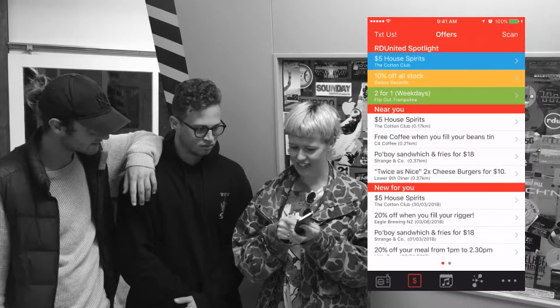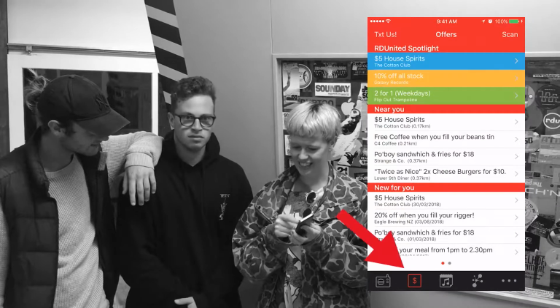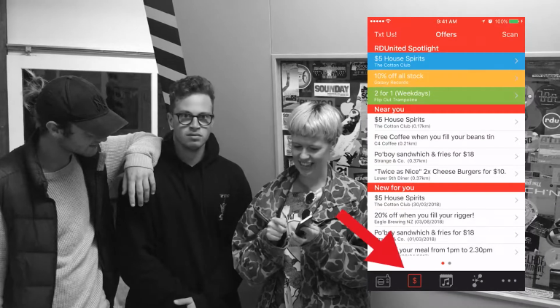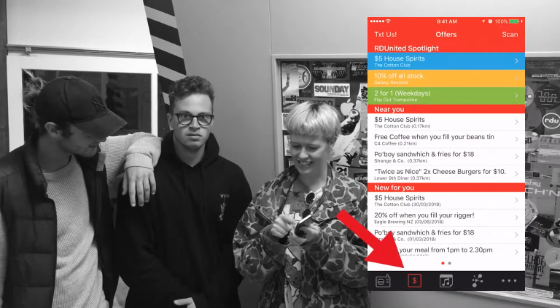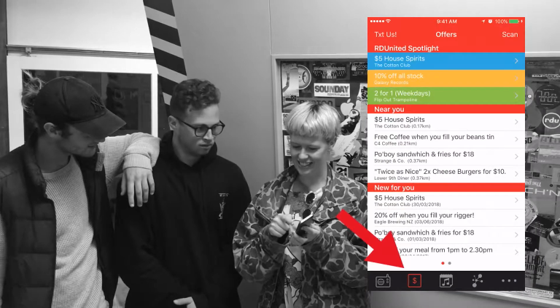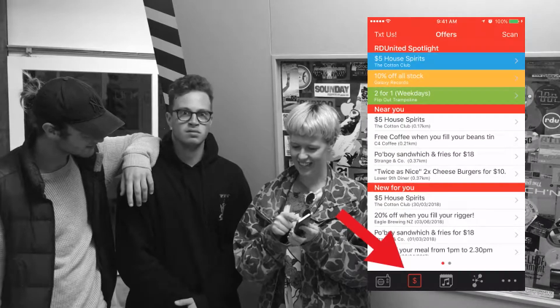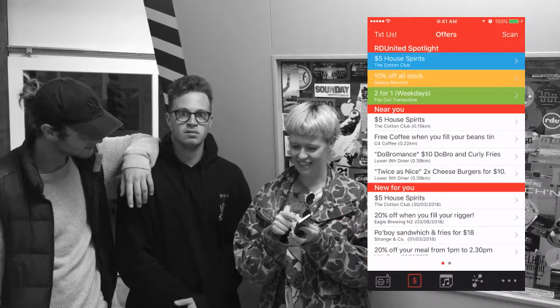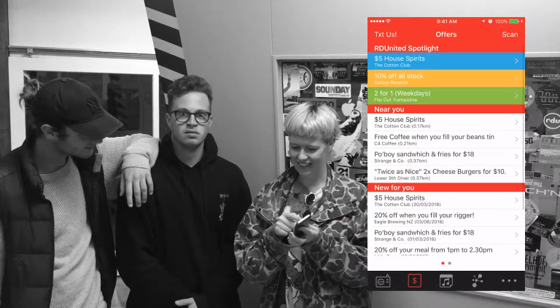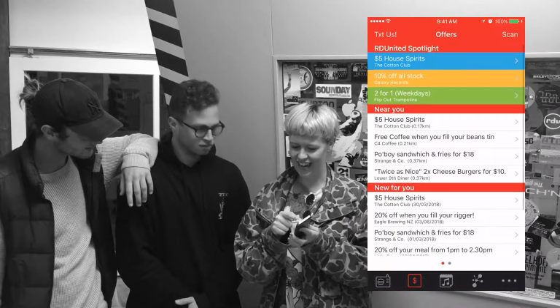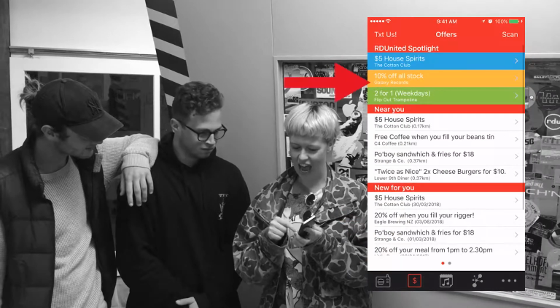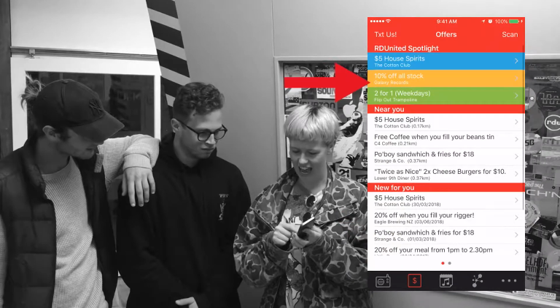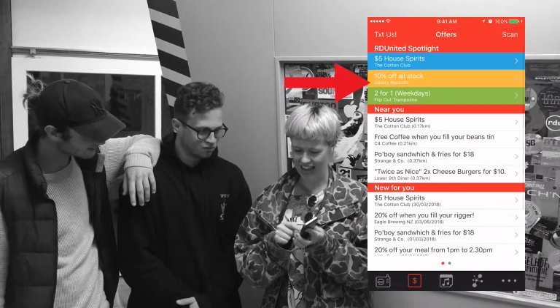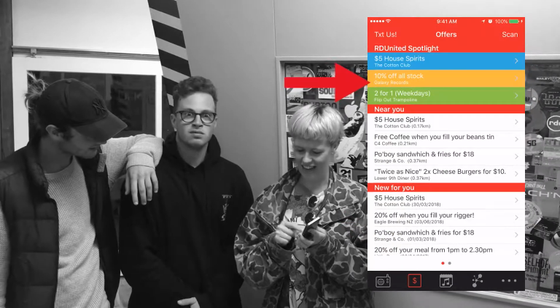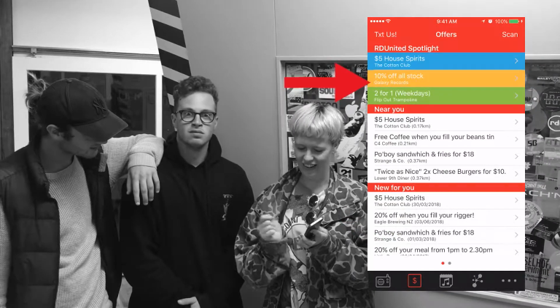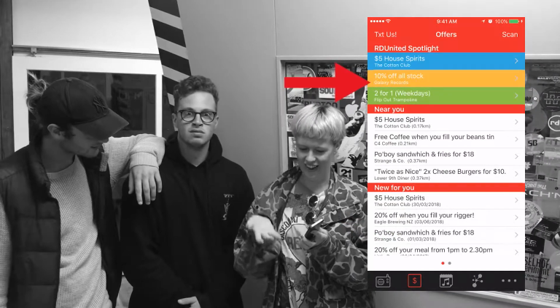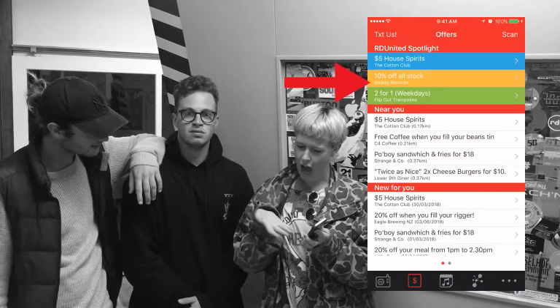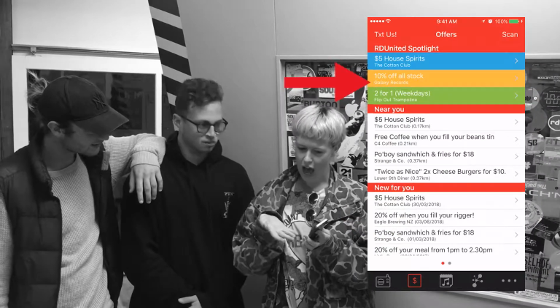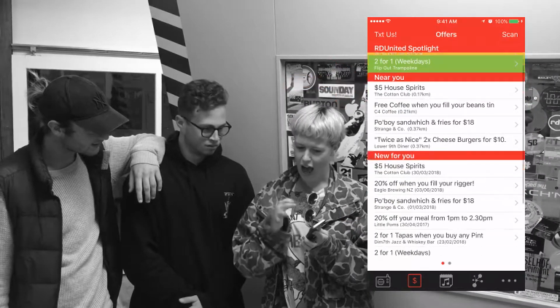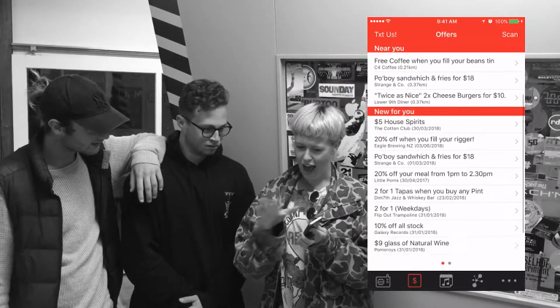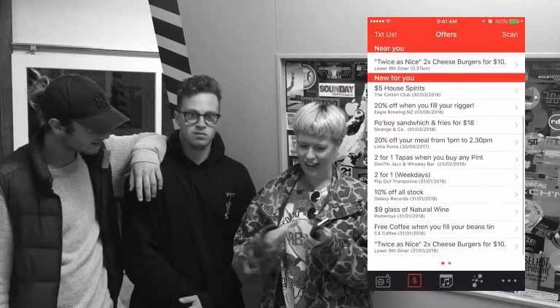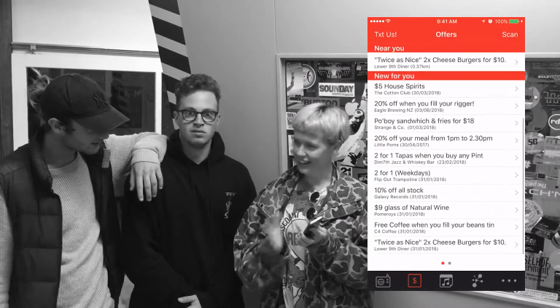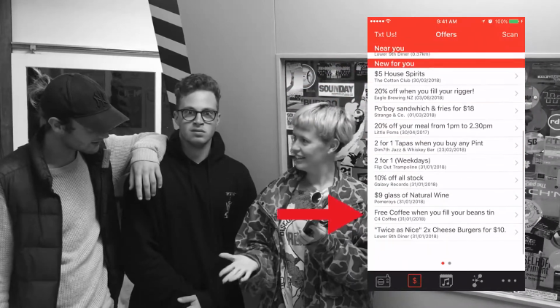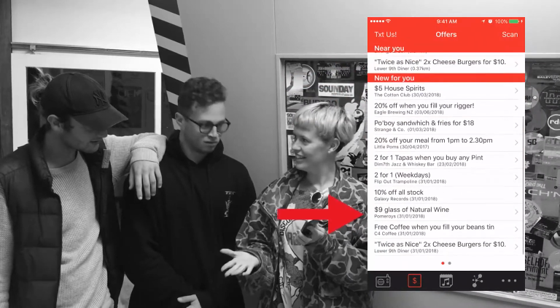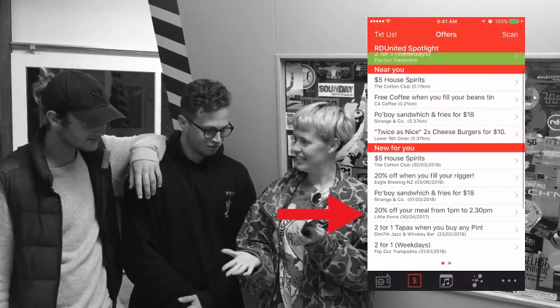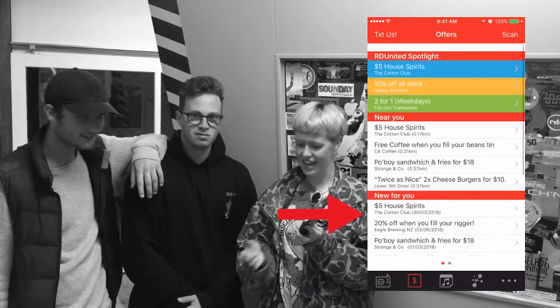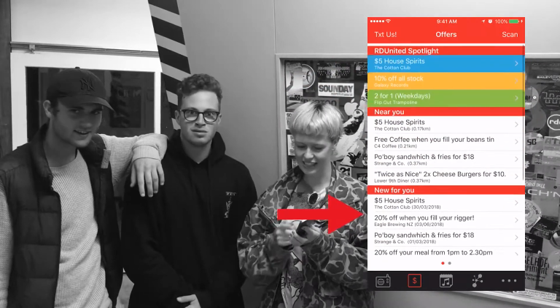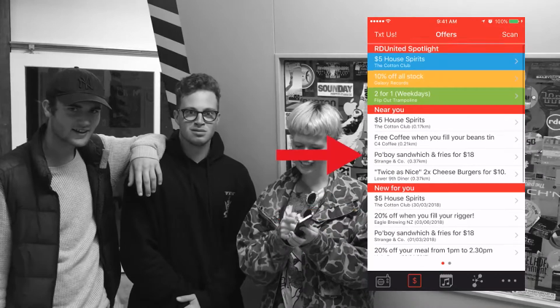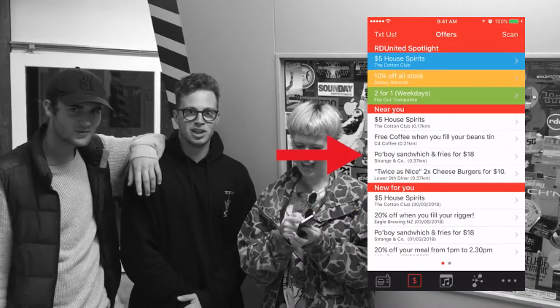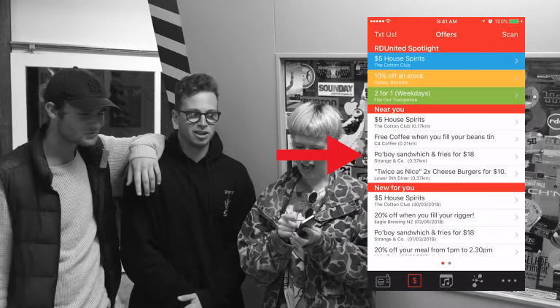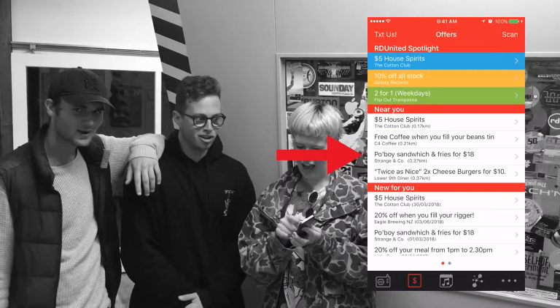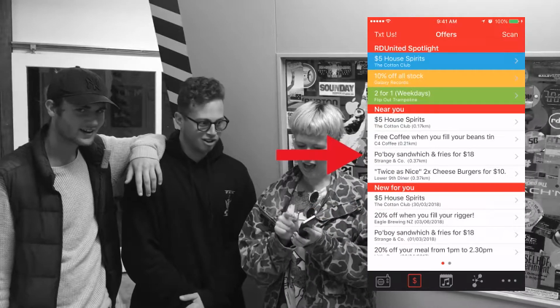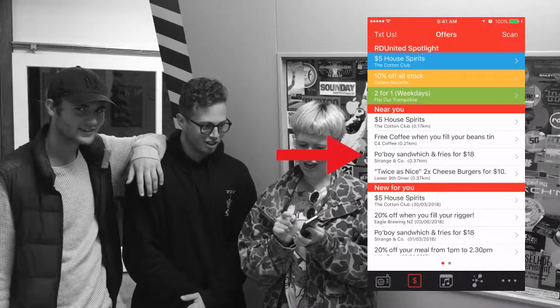Click on the dollar sign icon to see the new R2 United spotlighted specials. You can also check out what's new and deals that are close around you too.